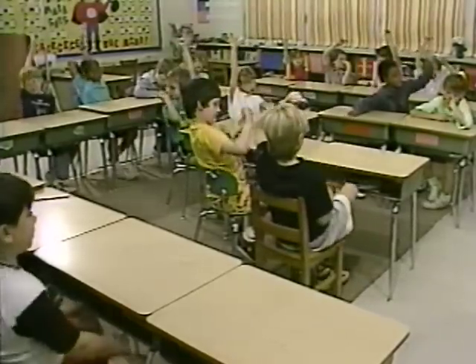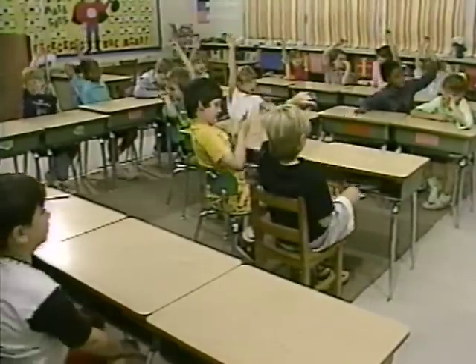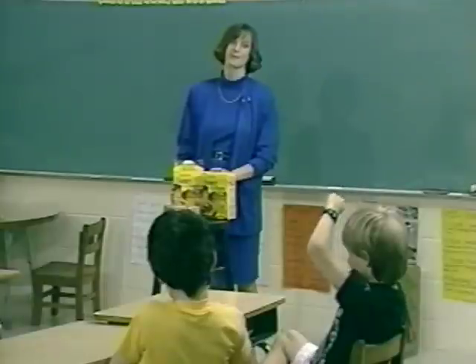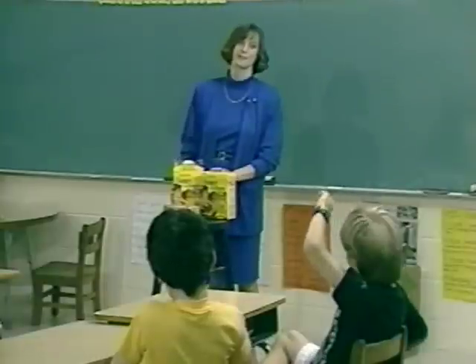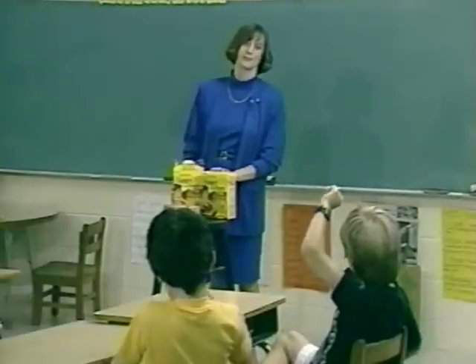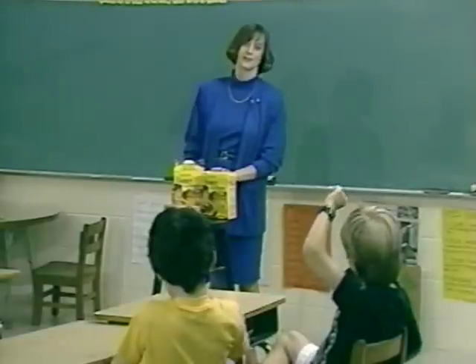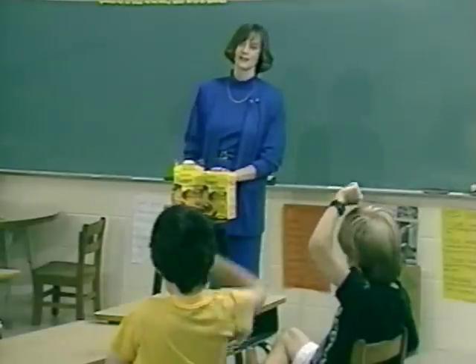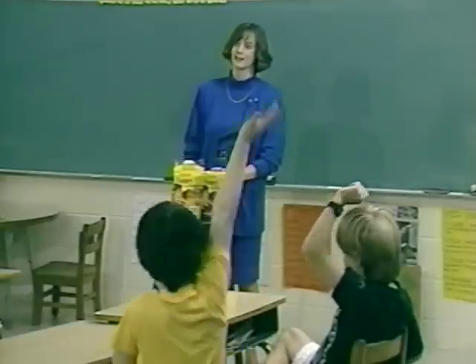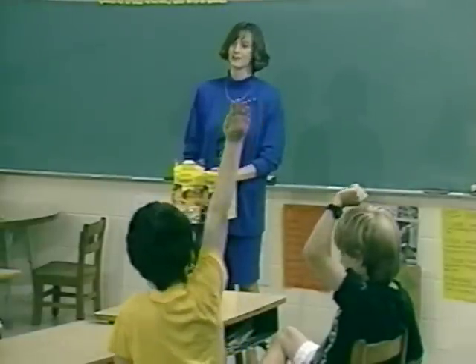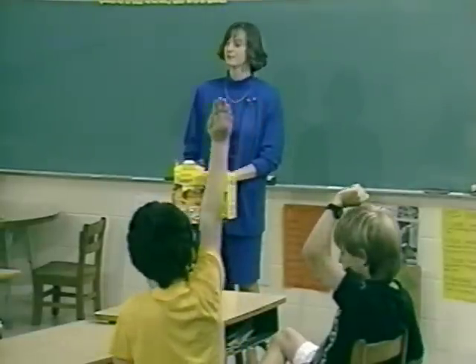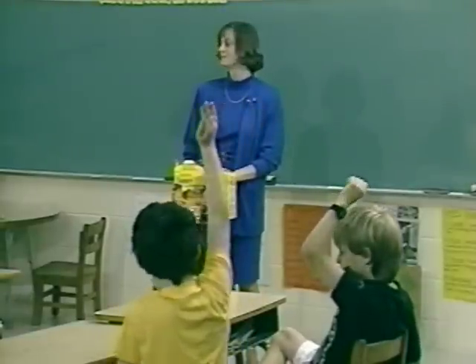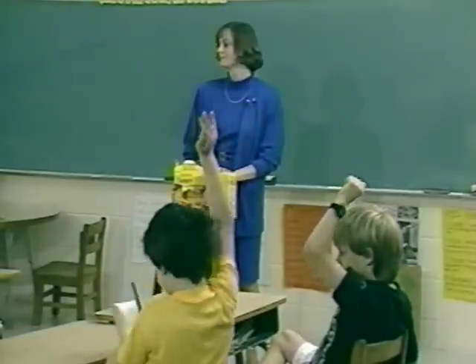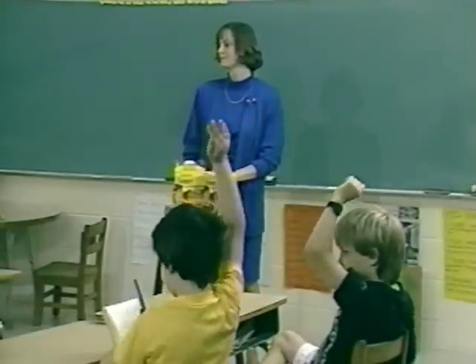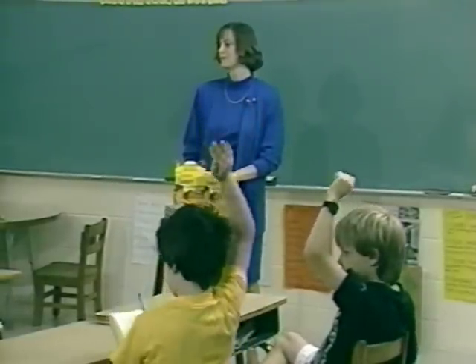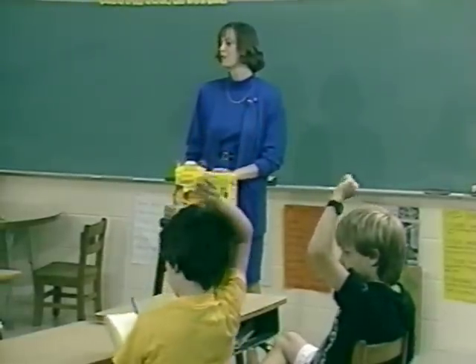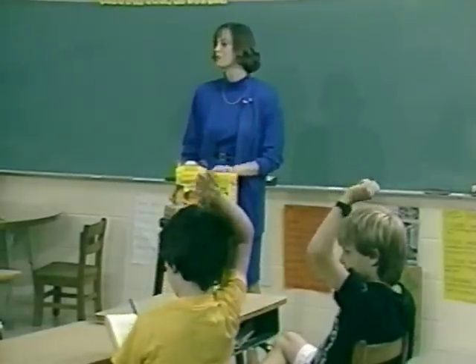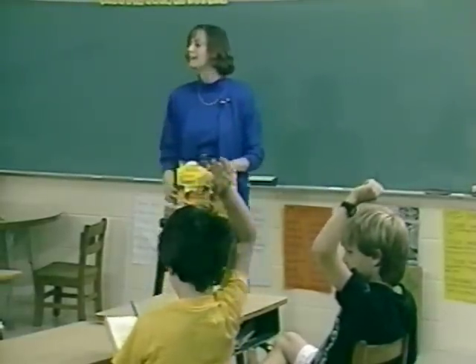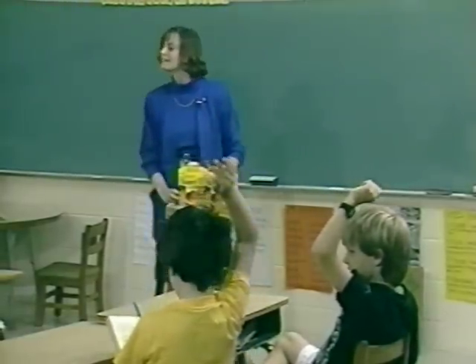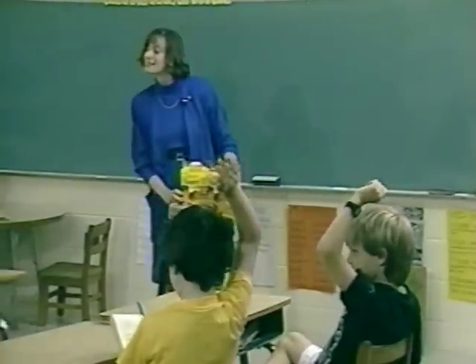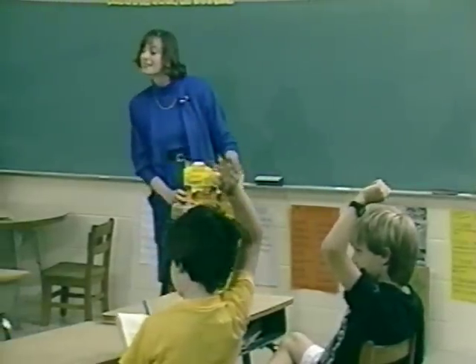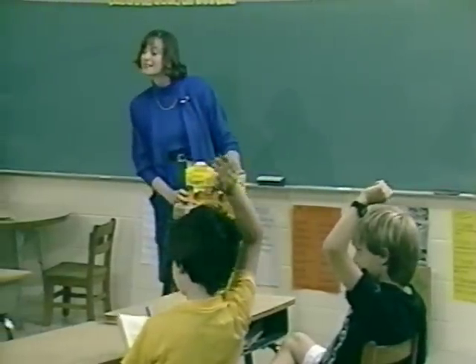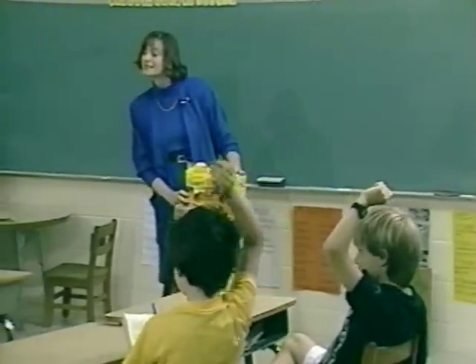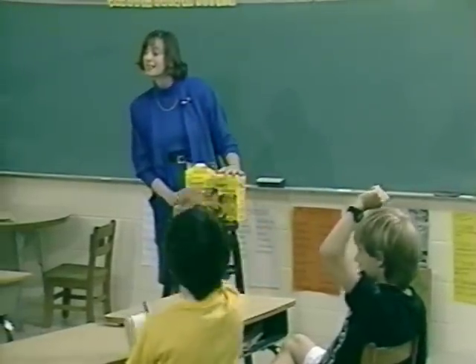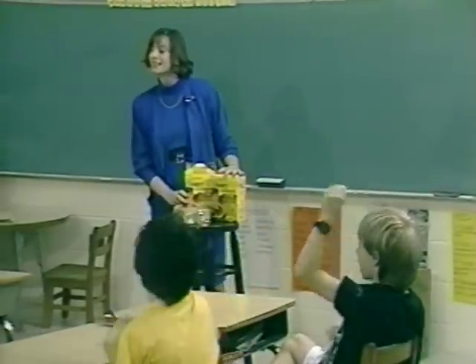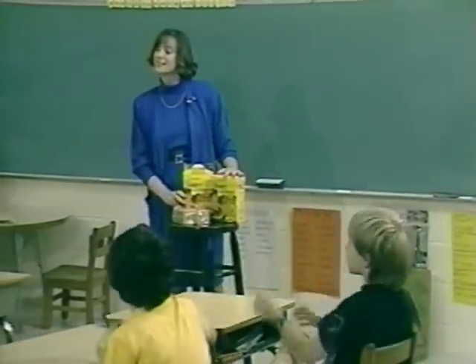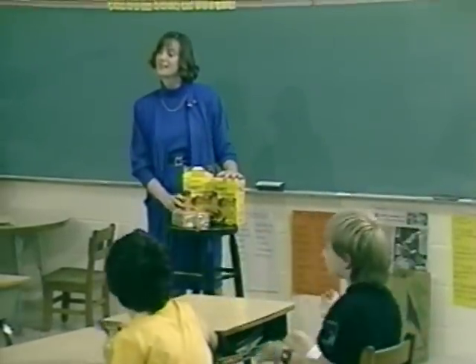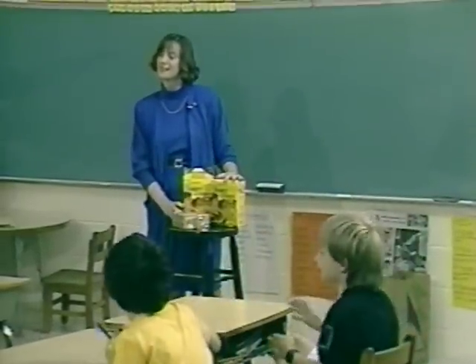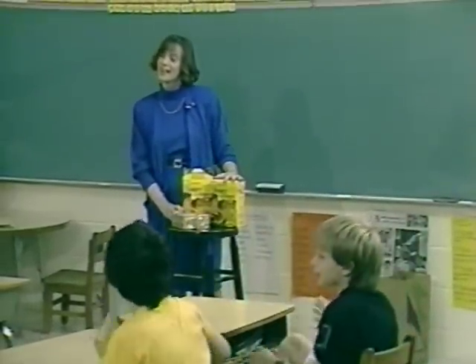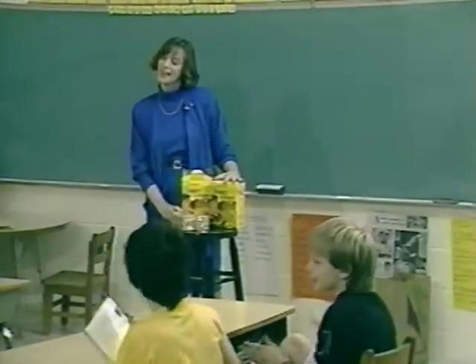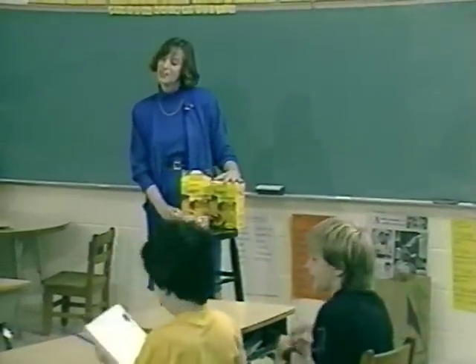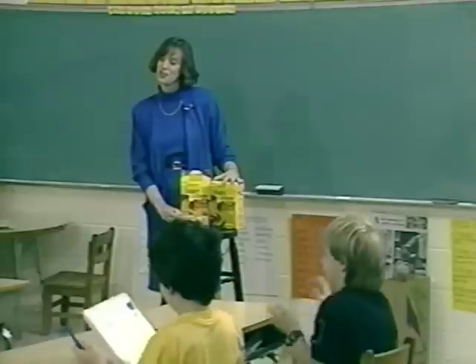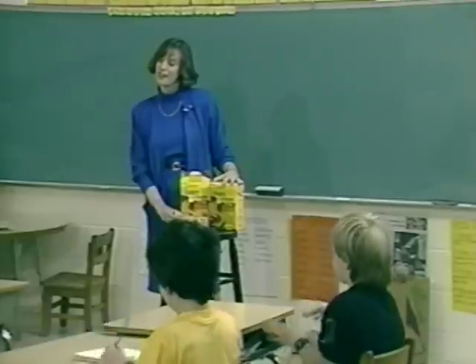Multiple students settle on 36. The teacher asks: 36 — how did you know that?